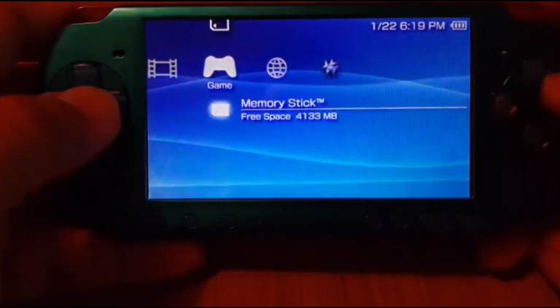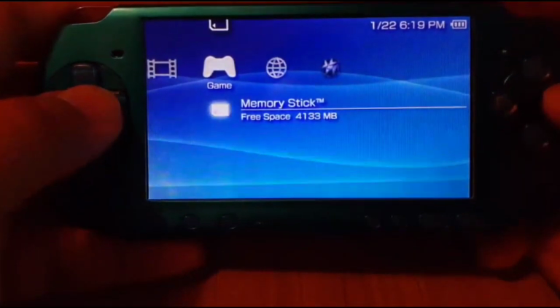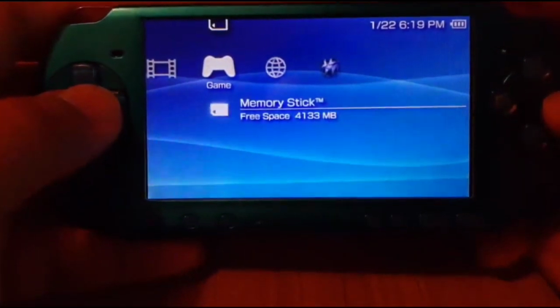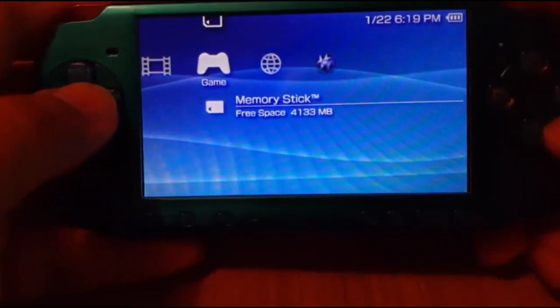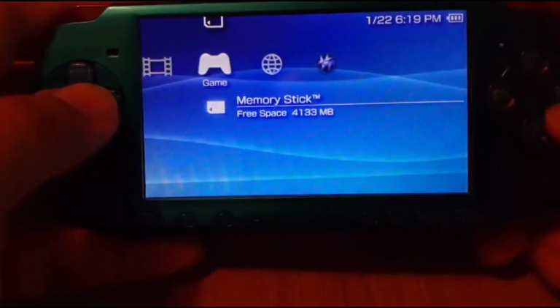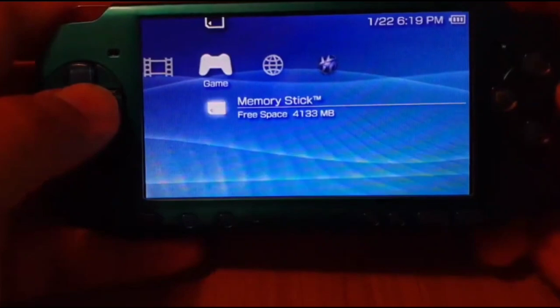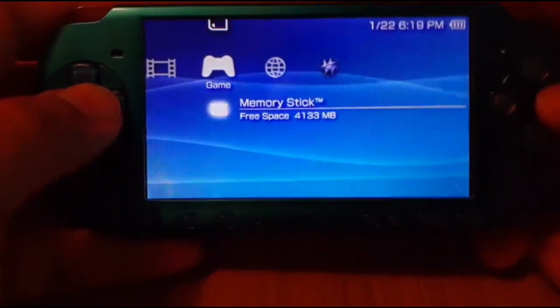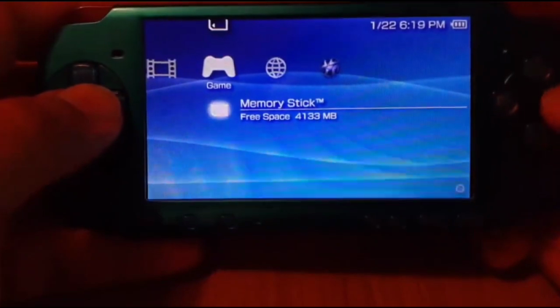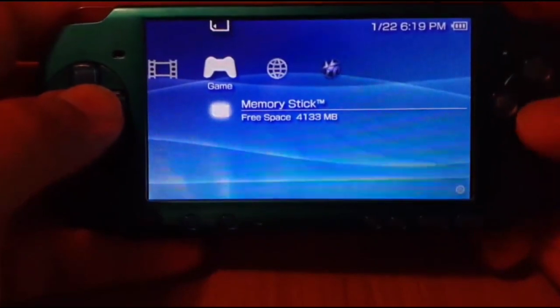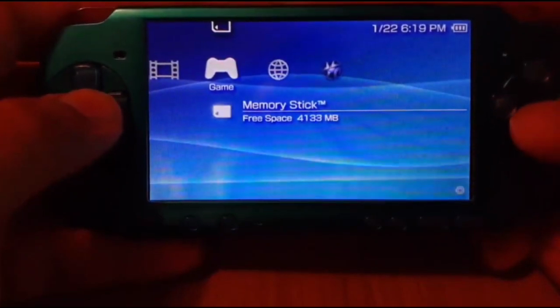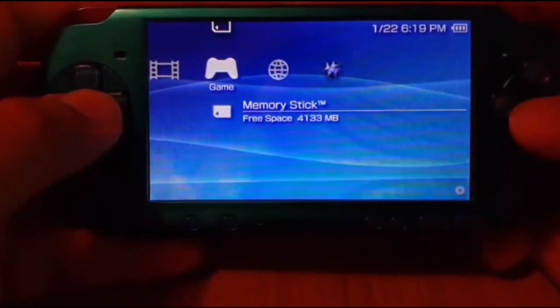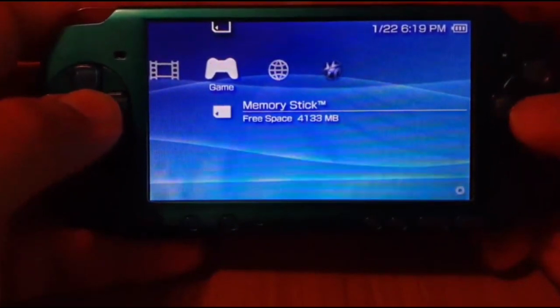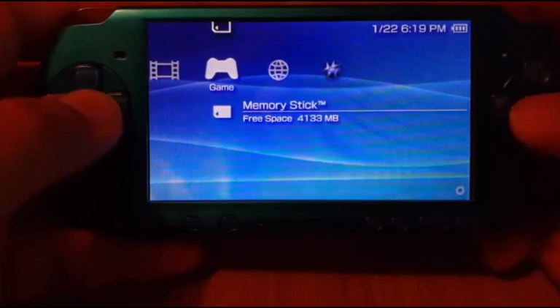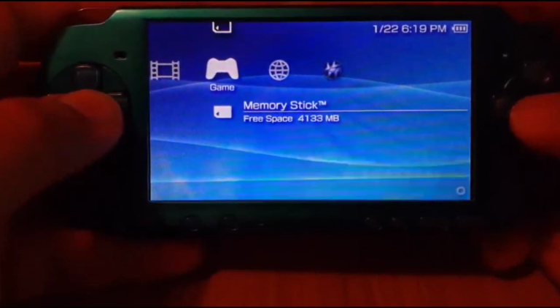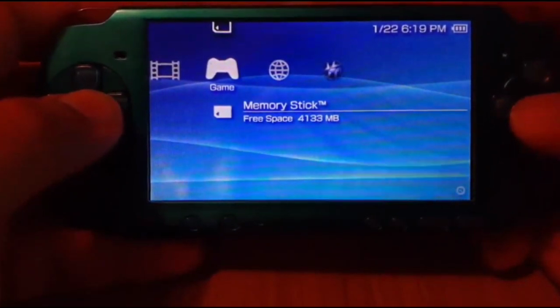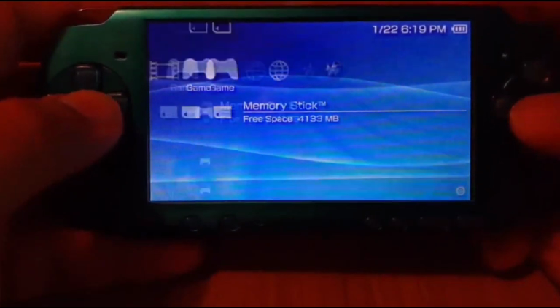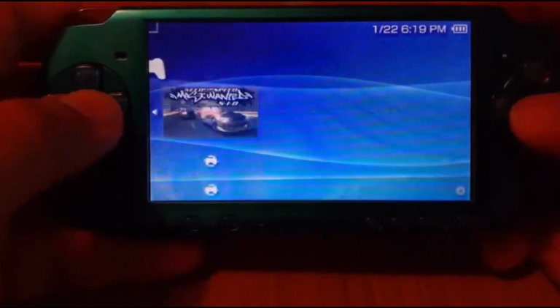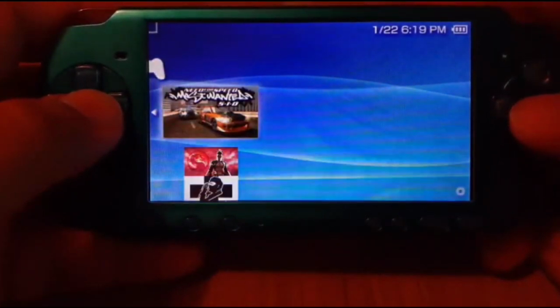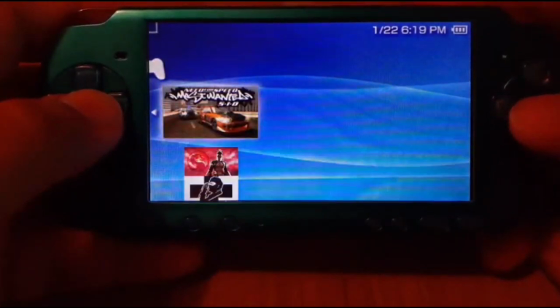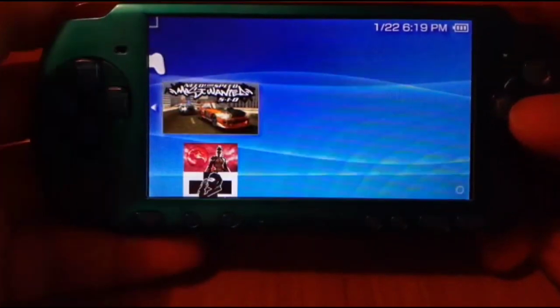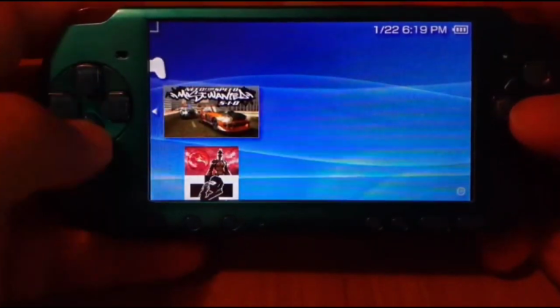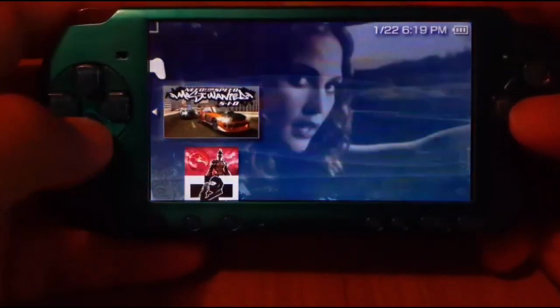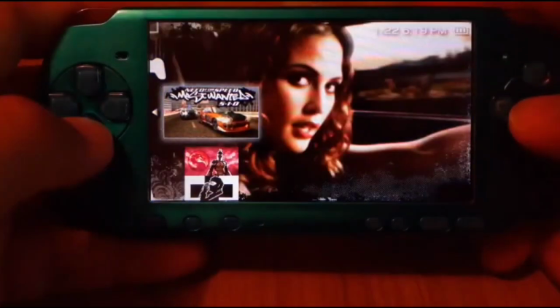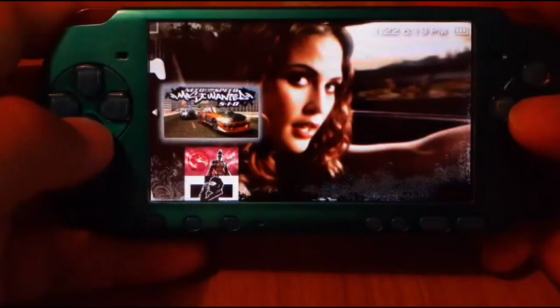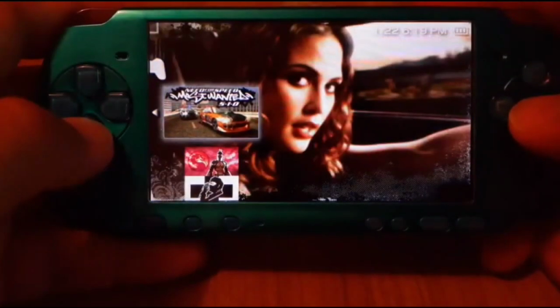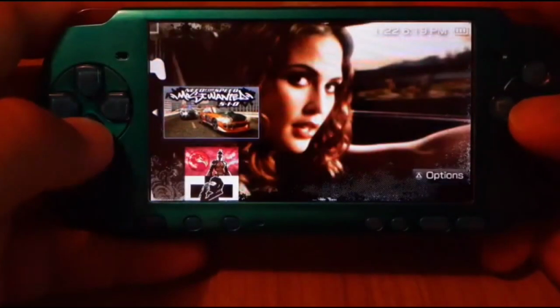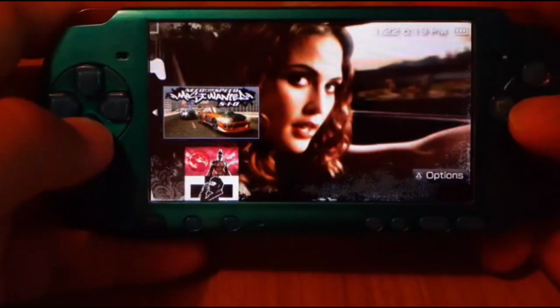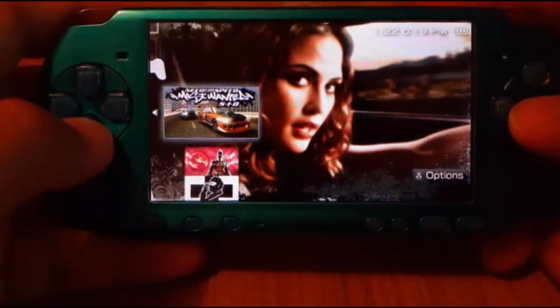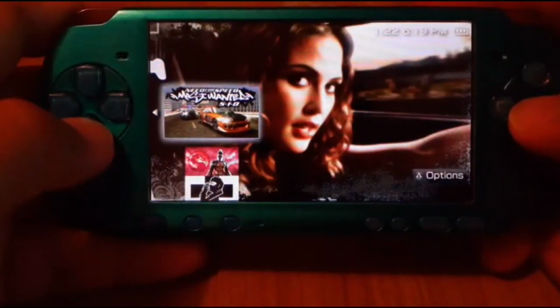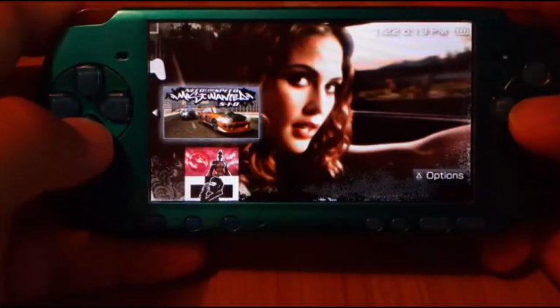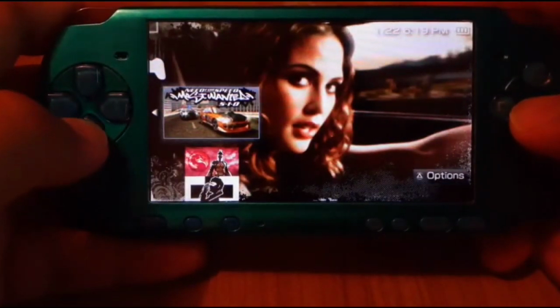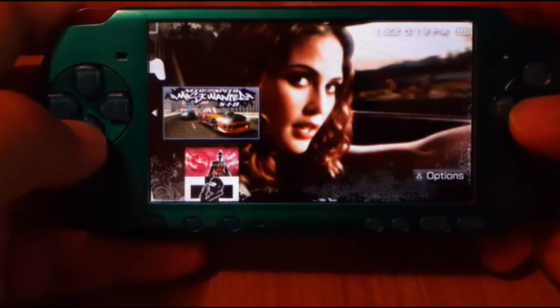Then you're good to go — it's going to reboot, and then go back to the Memory Stick and you'll see all the games that are on the memory card.